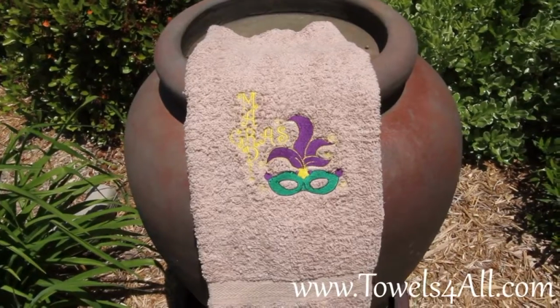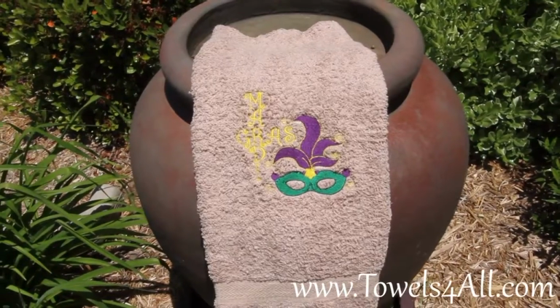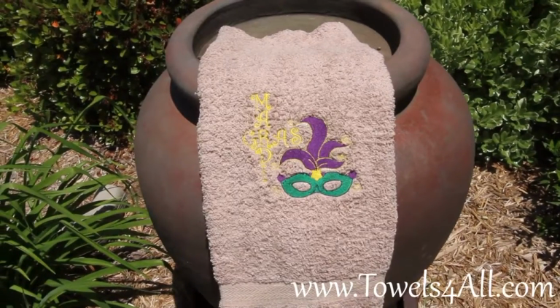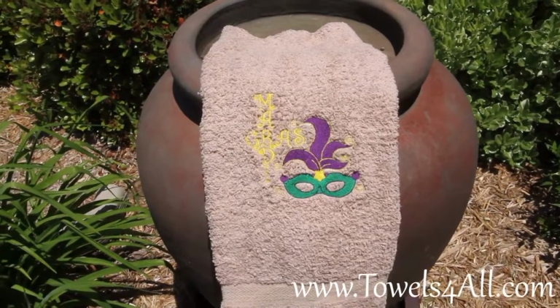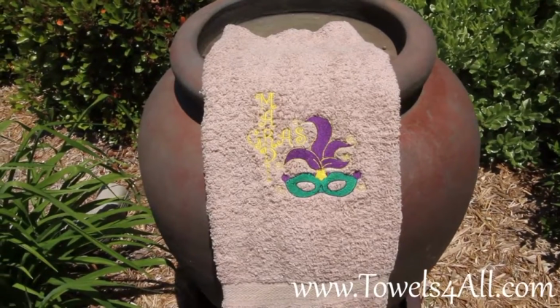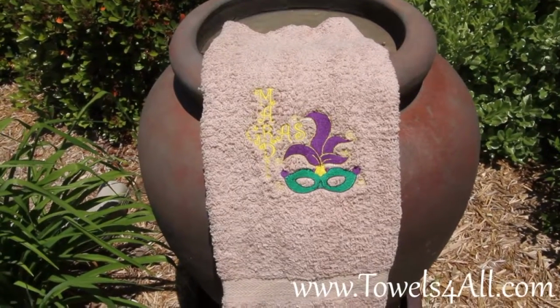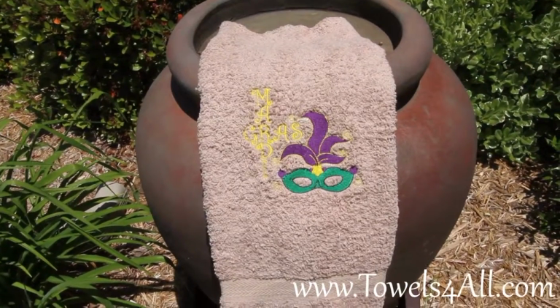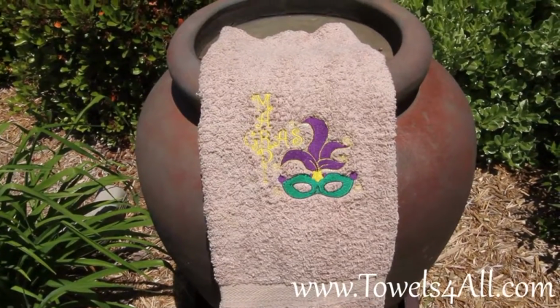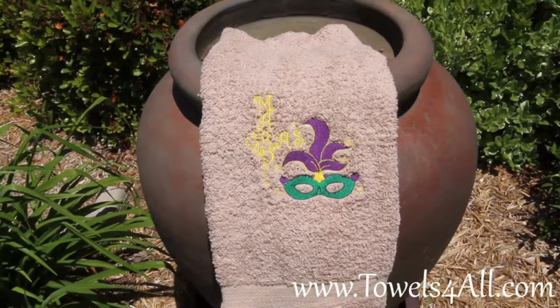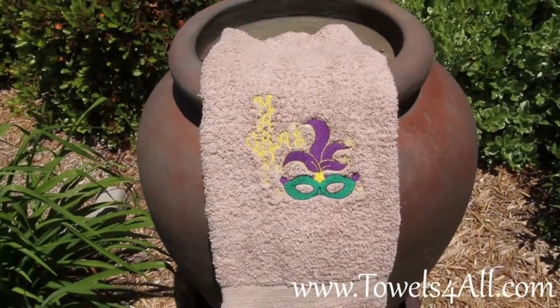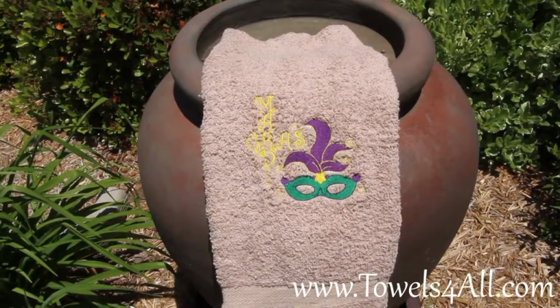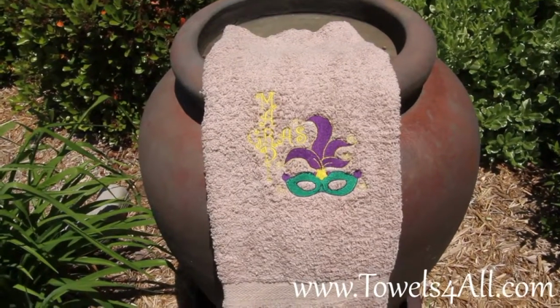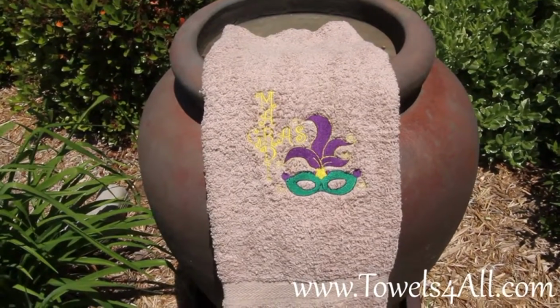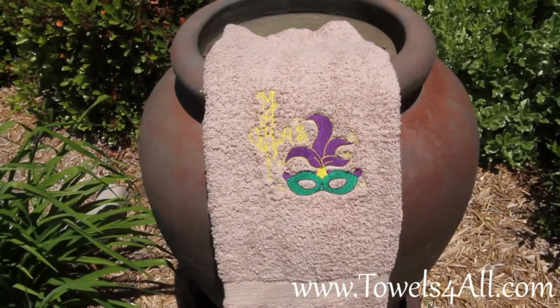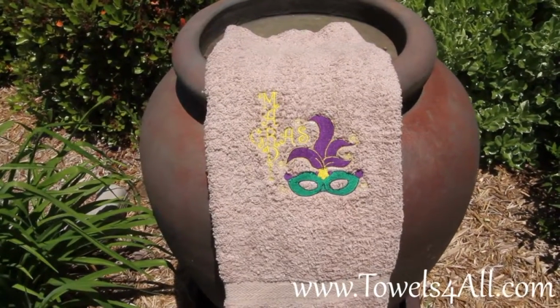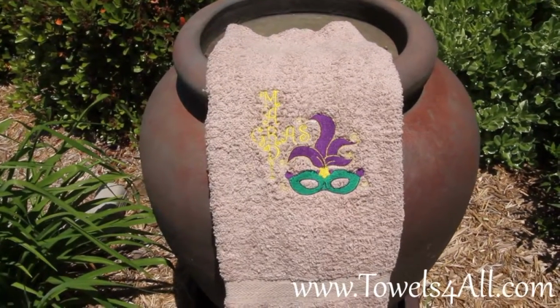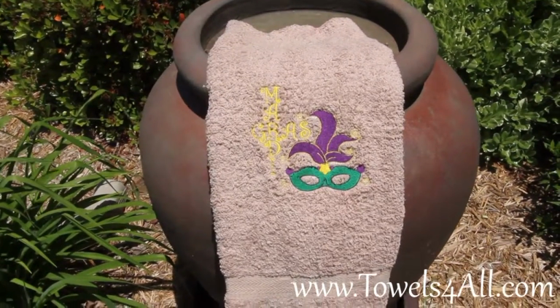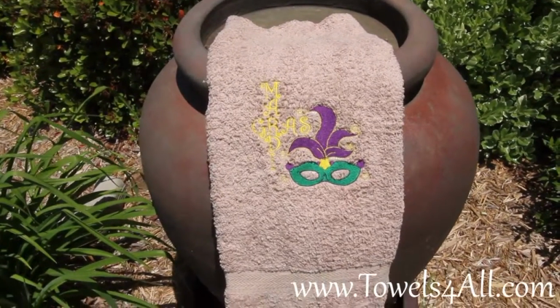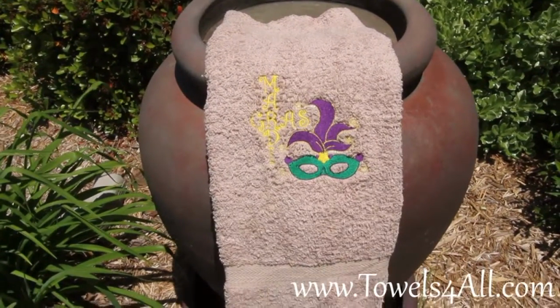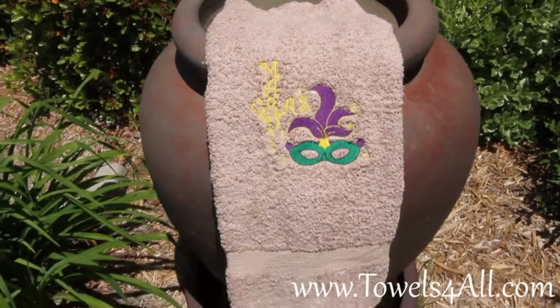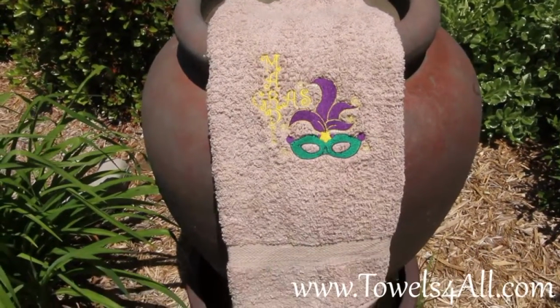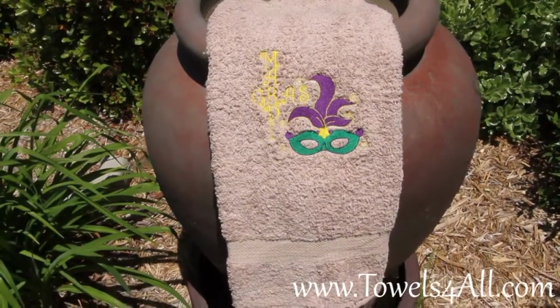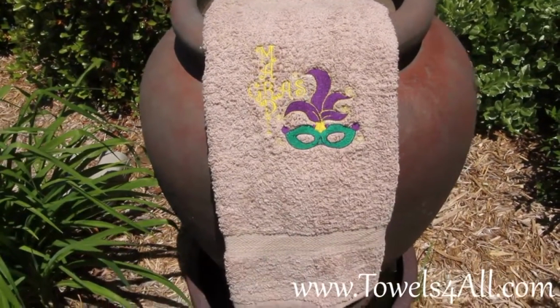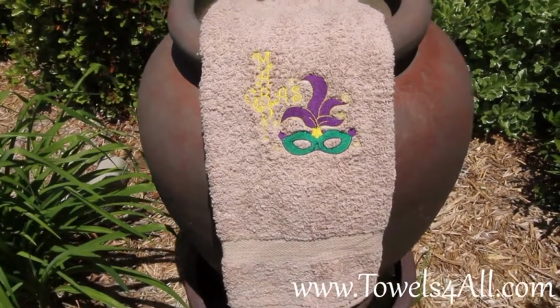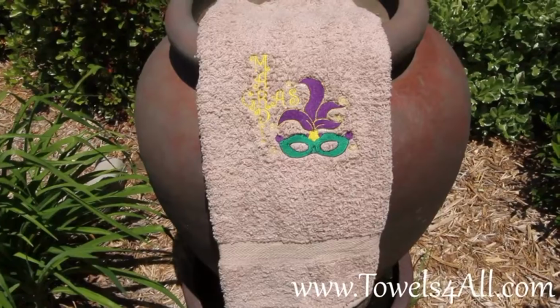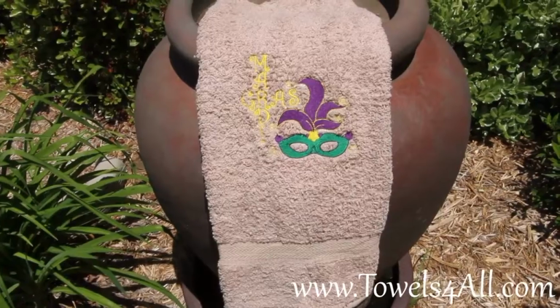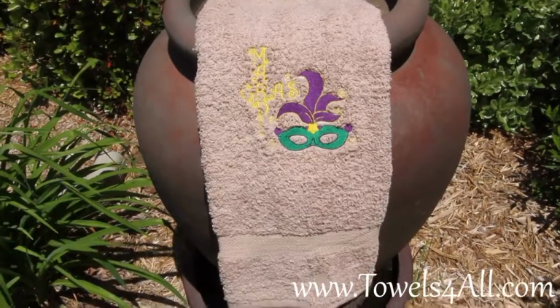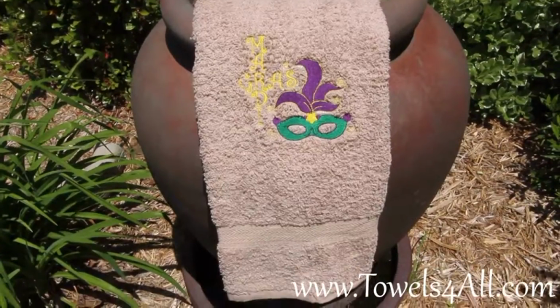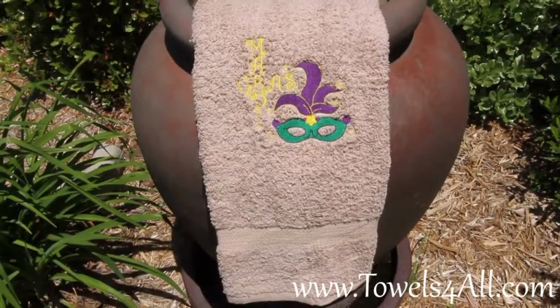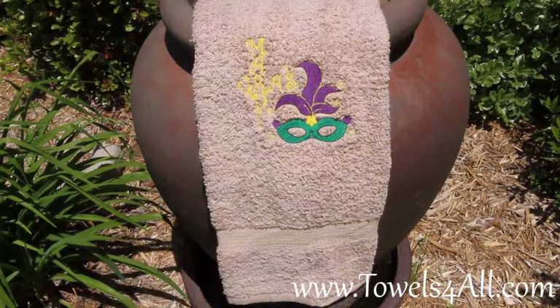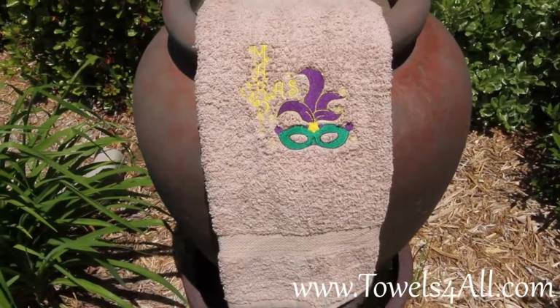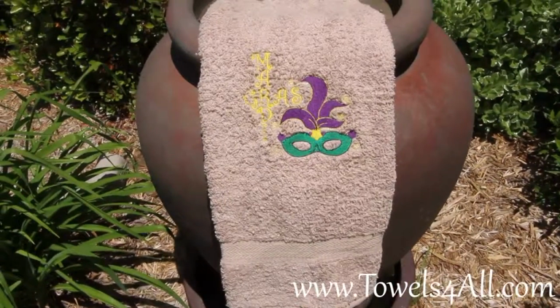So decorate your bathroom, get it ready for Mardi Gras, enjoy the Mardi Gras season, and let the good times roll!